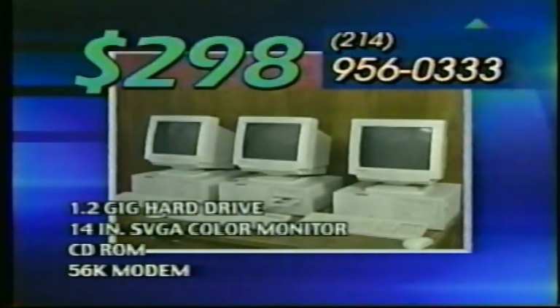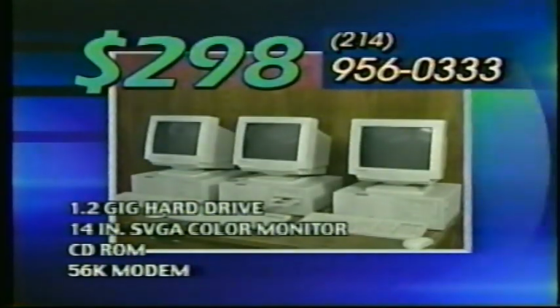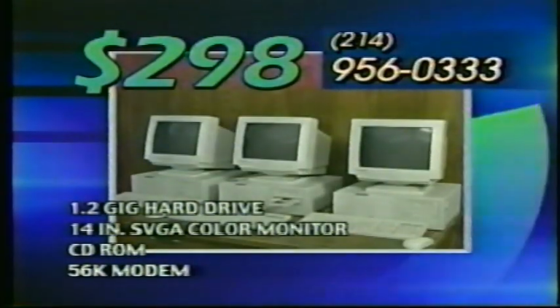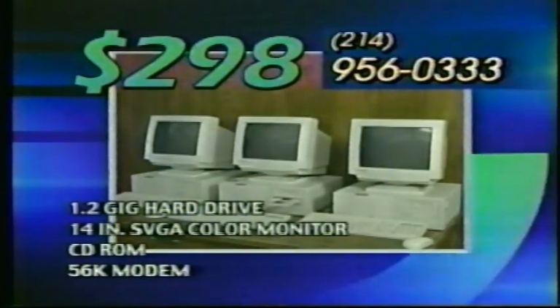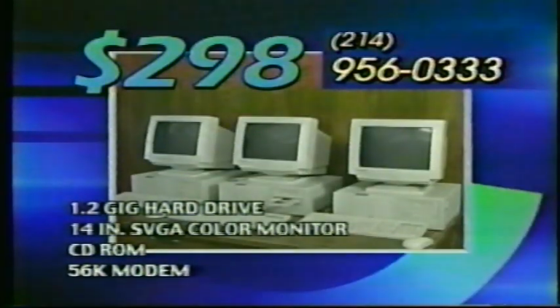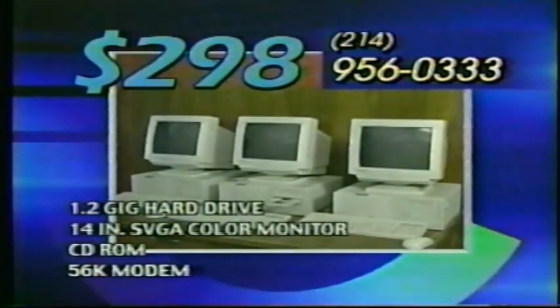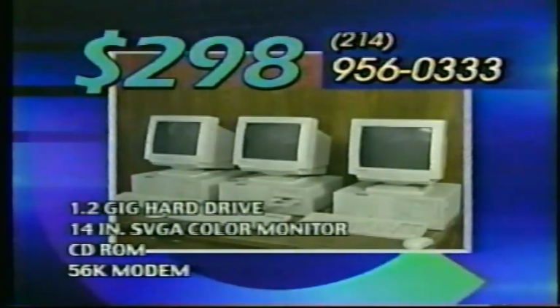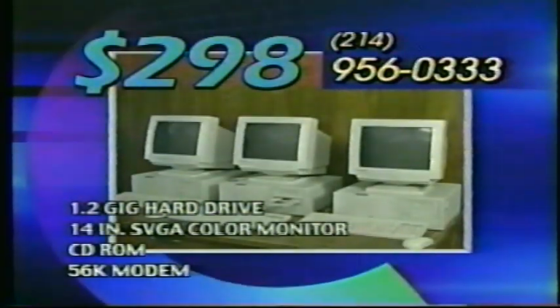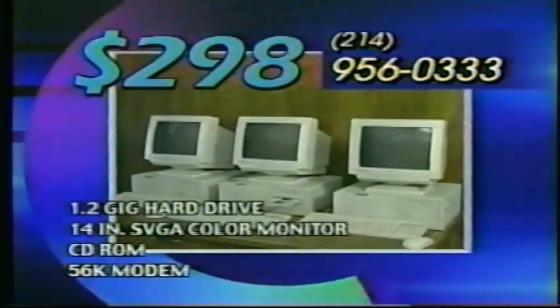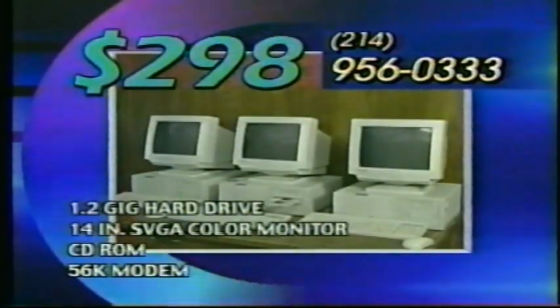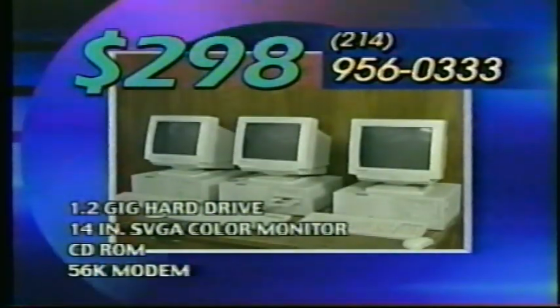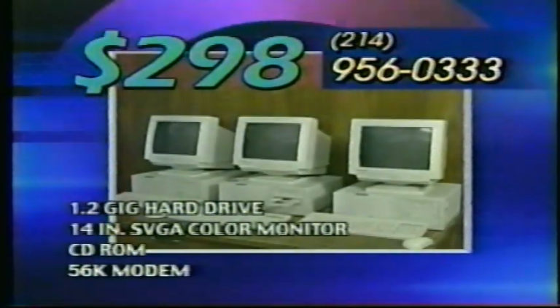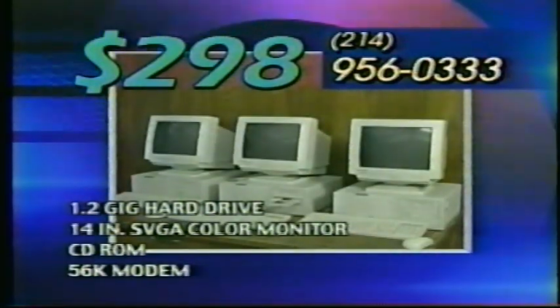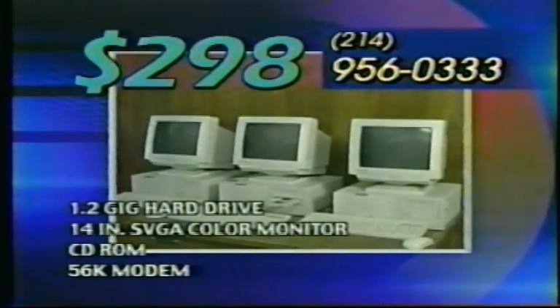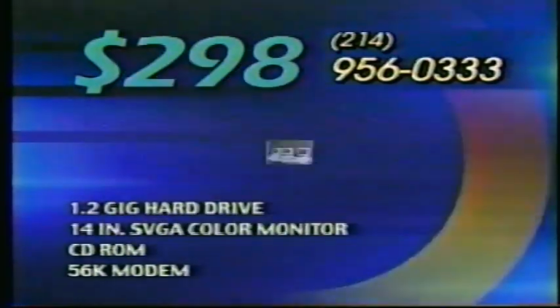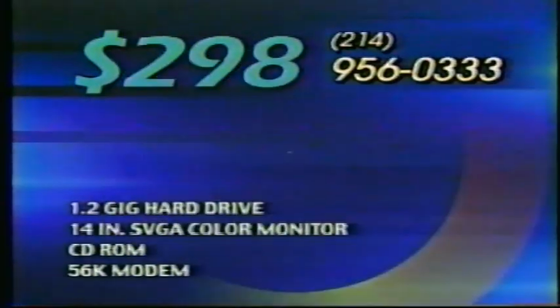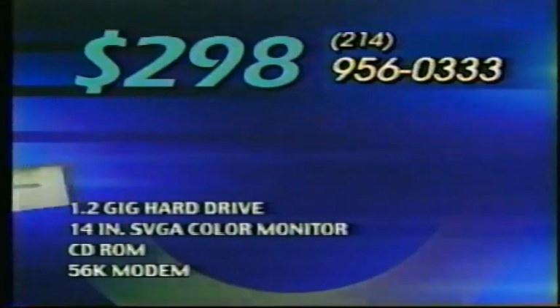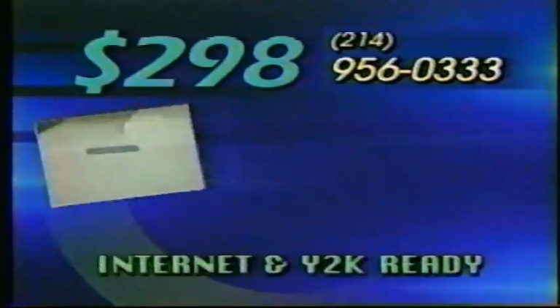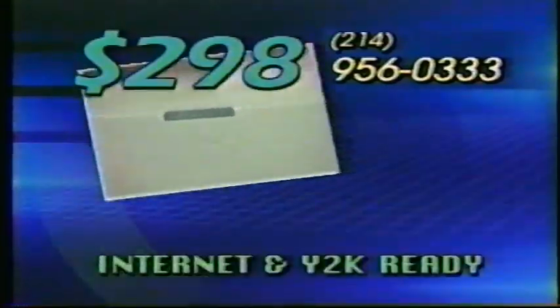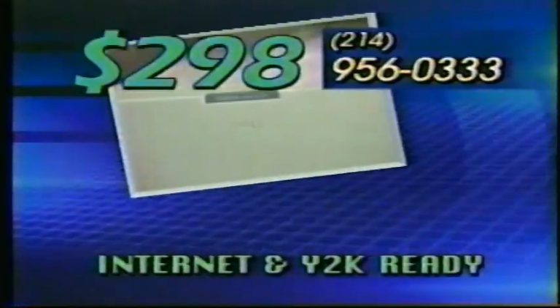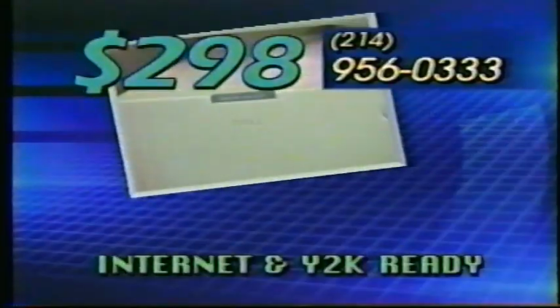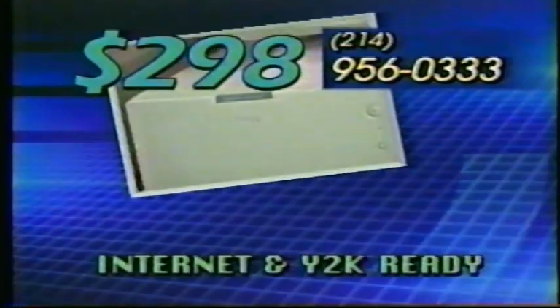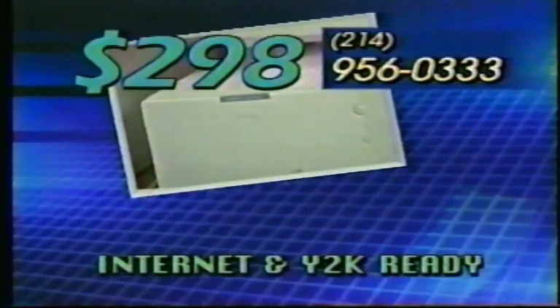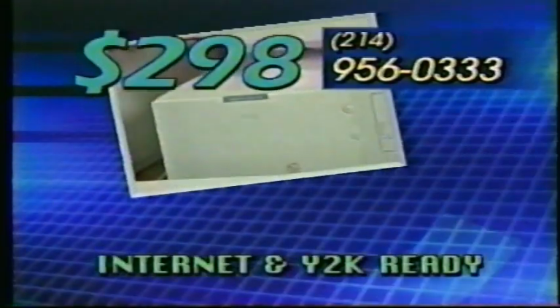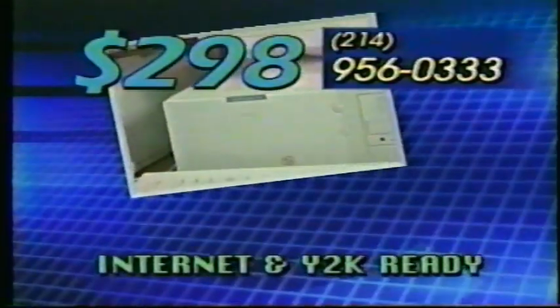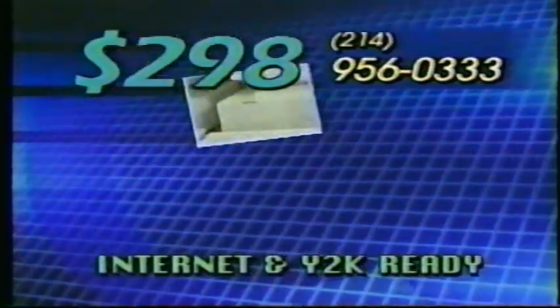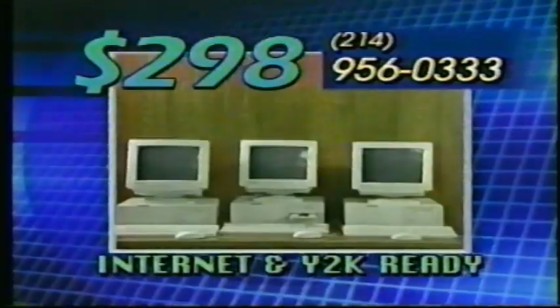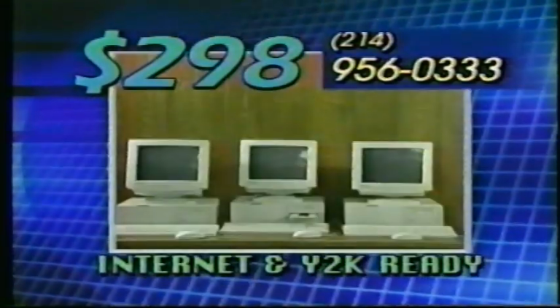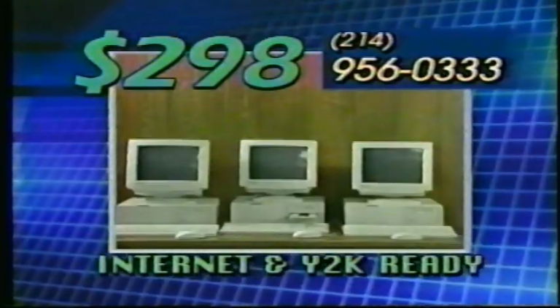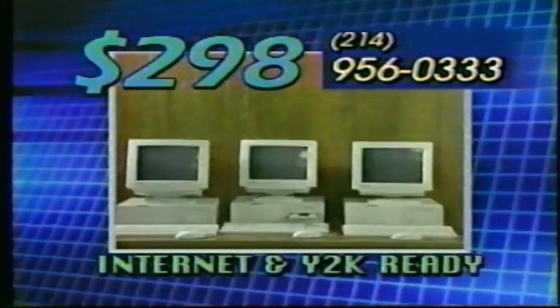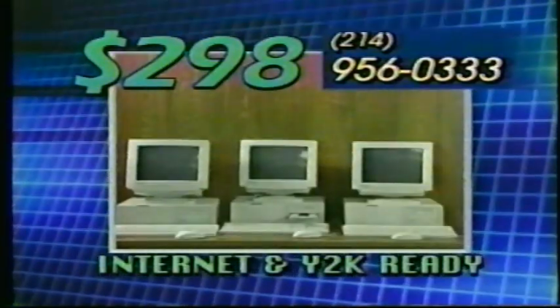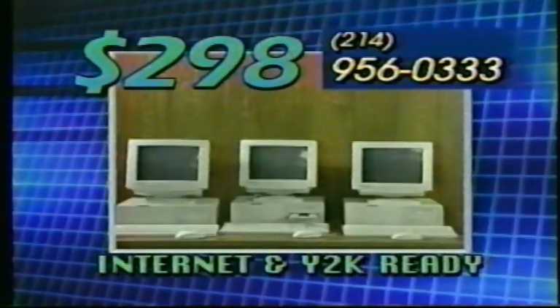14-inch color monitor, 1.2-gig hard drive, CD-ROM, 56K built-in modem, internet ready — just $298.